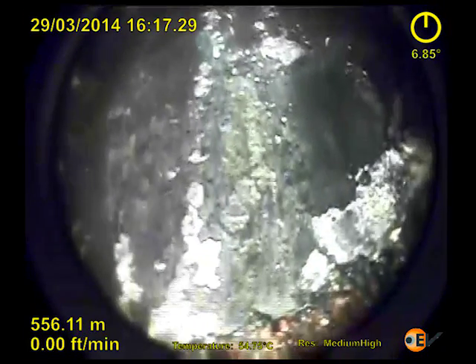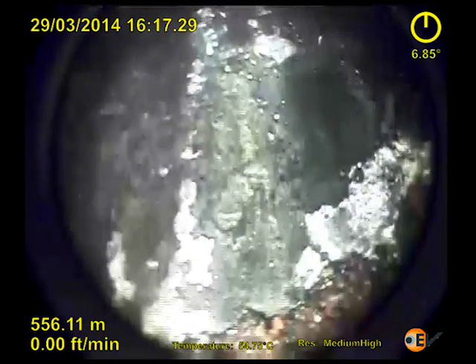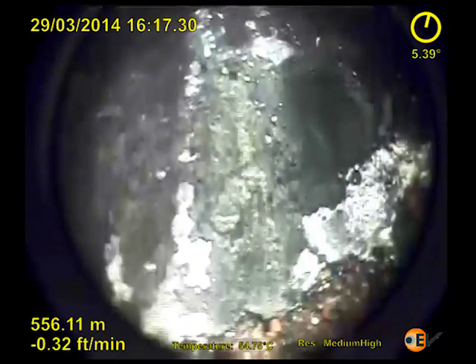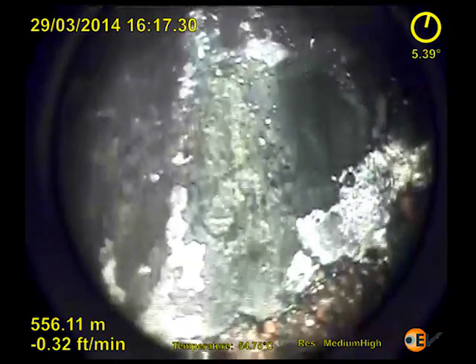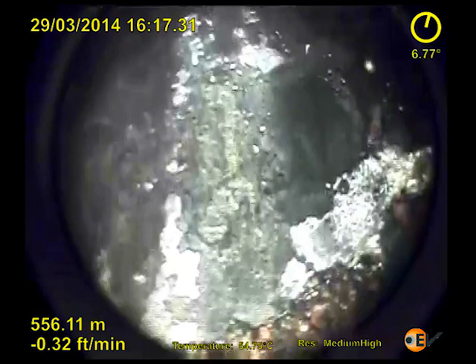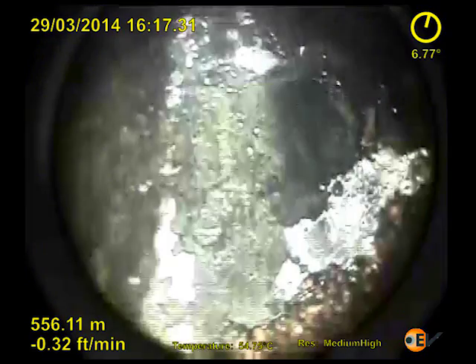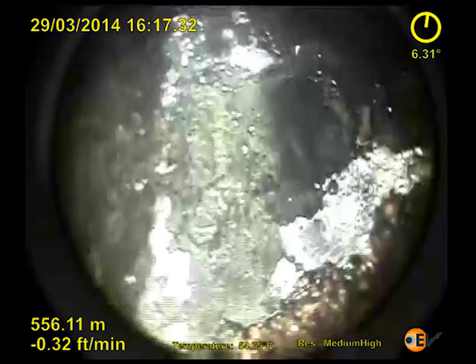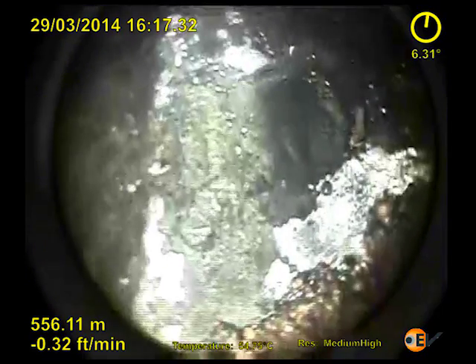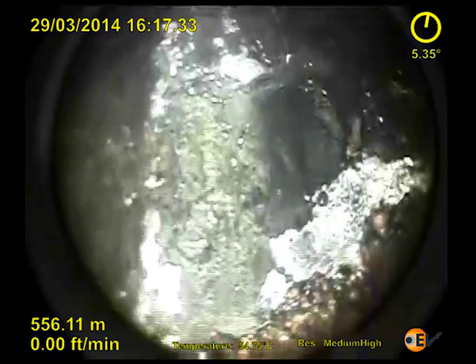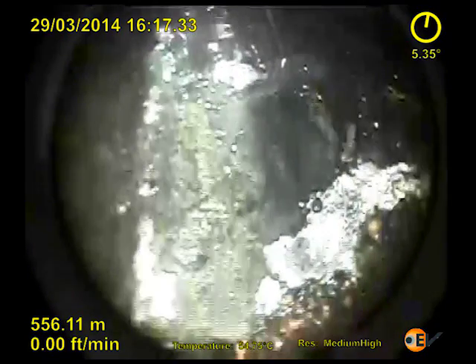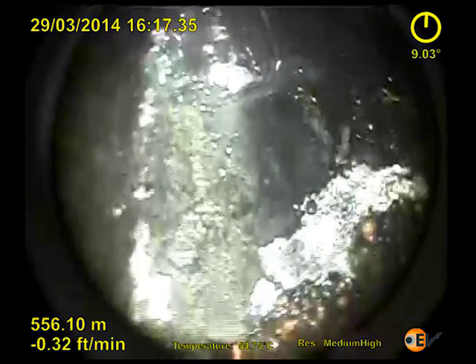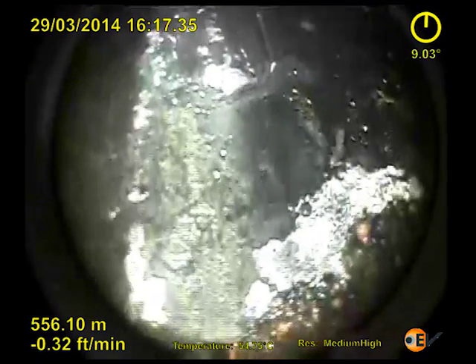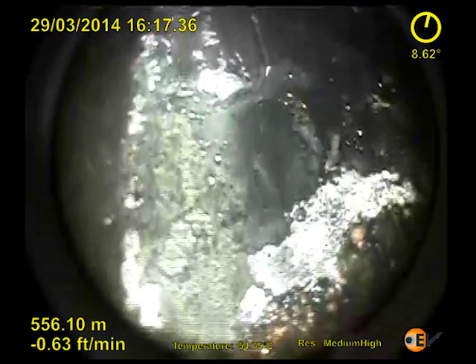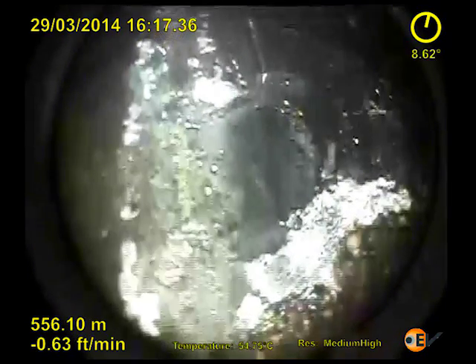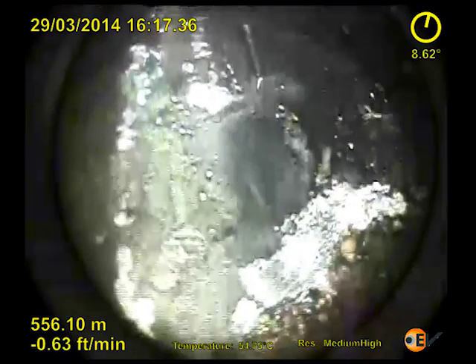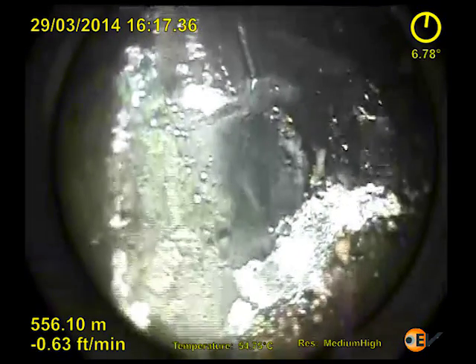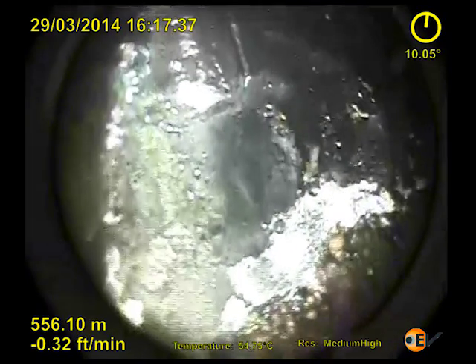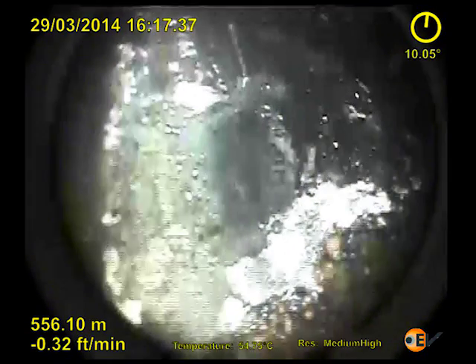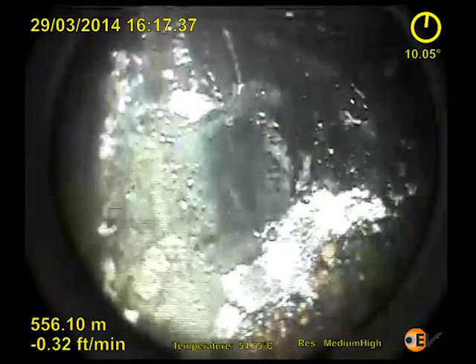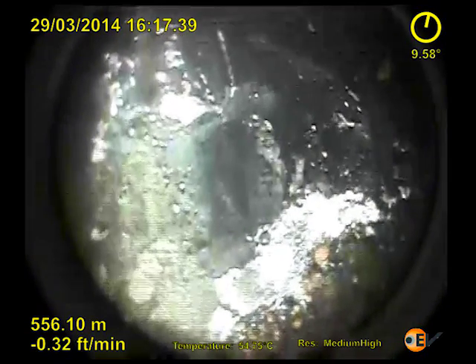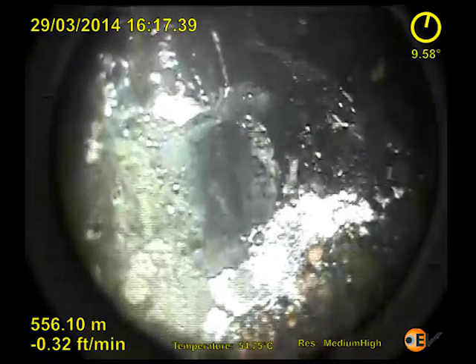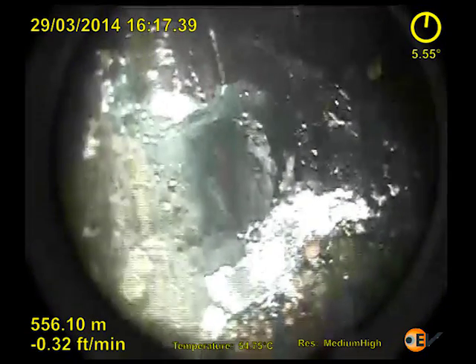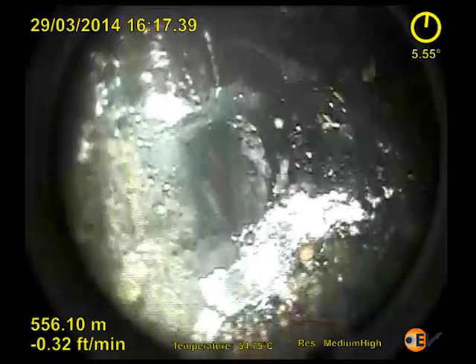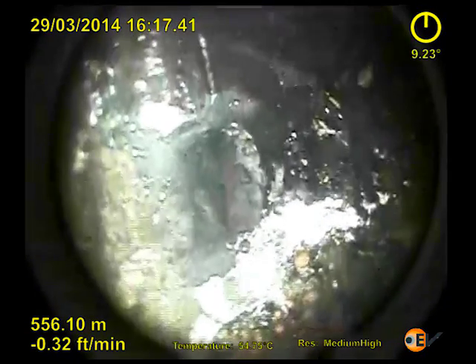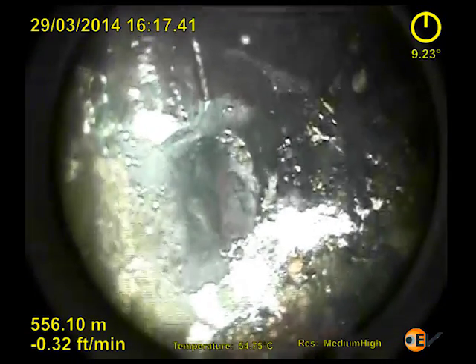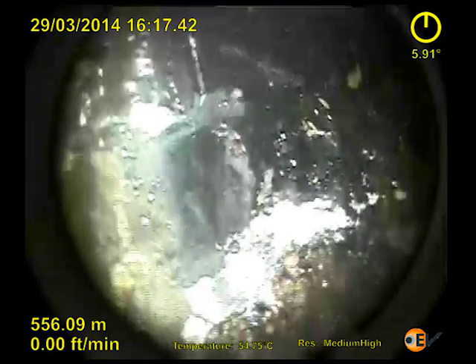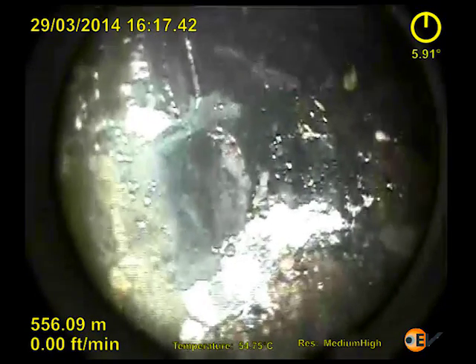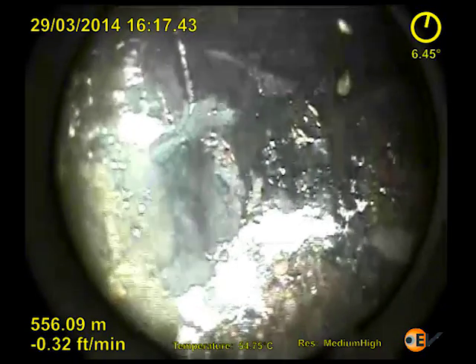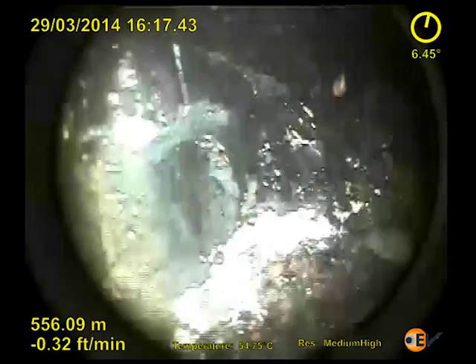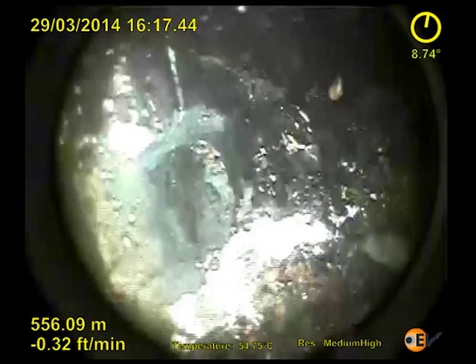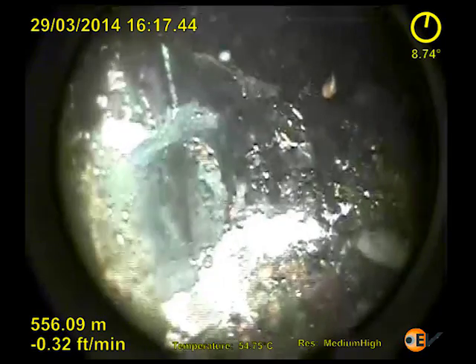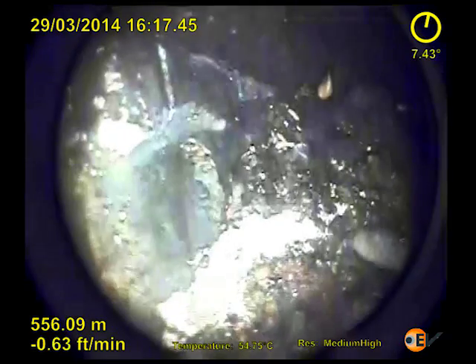In the upper part of the well, the video showed corrosion and apparent organic build-up, which was highlighted by the colour side view camera.